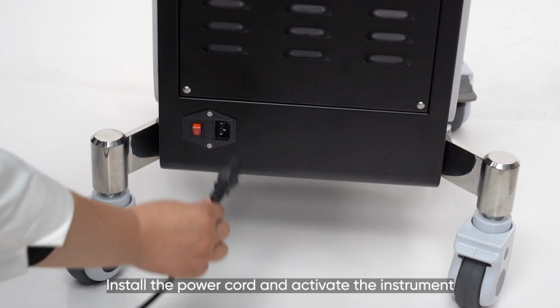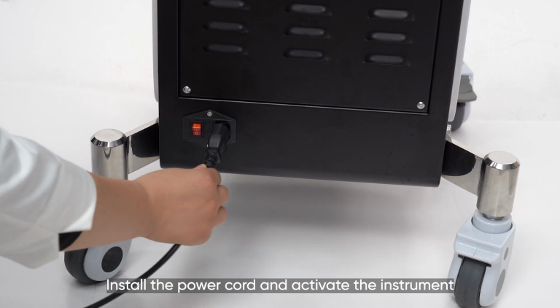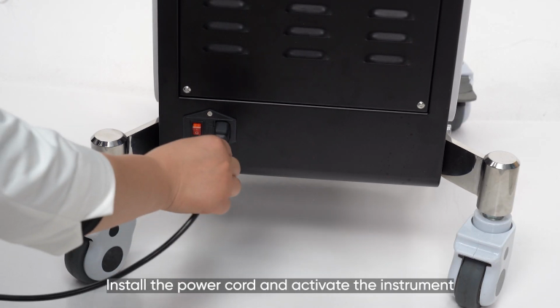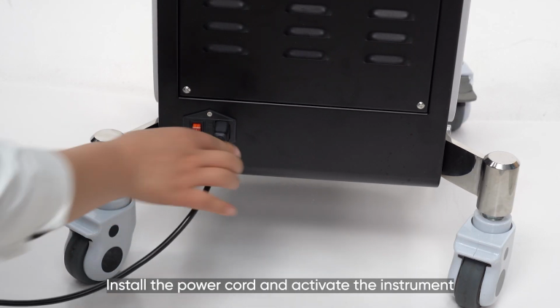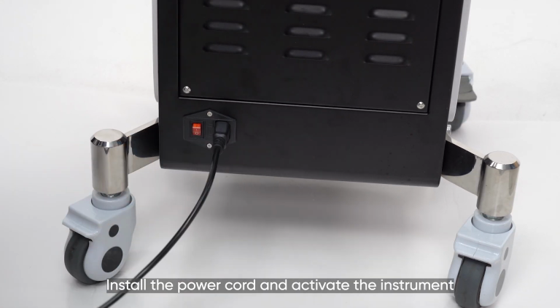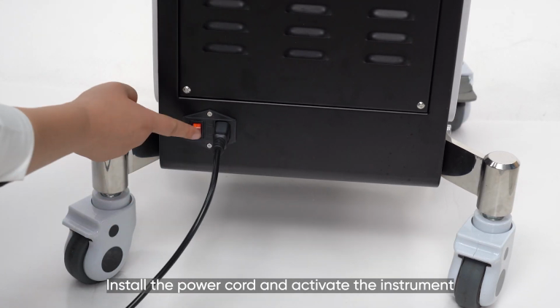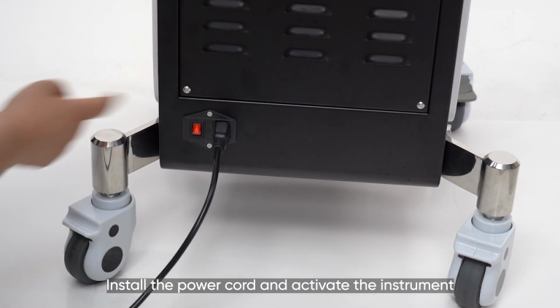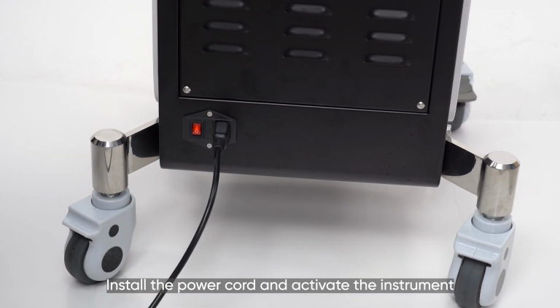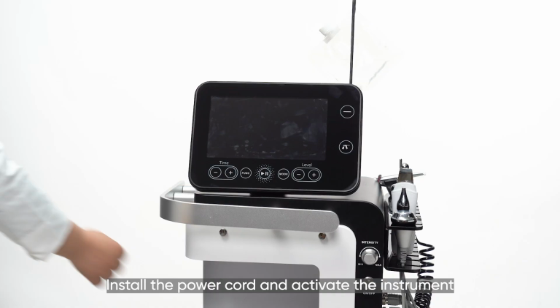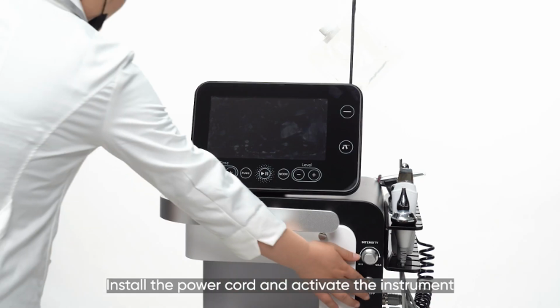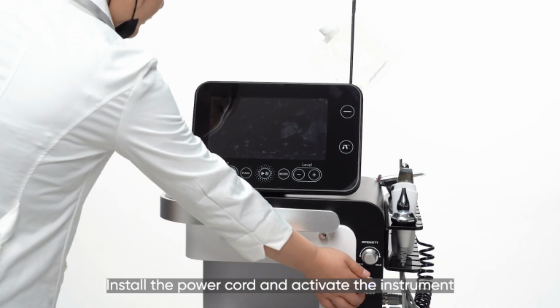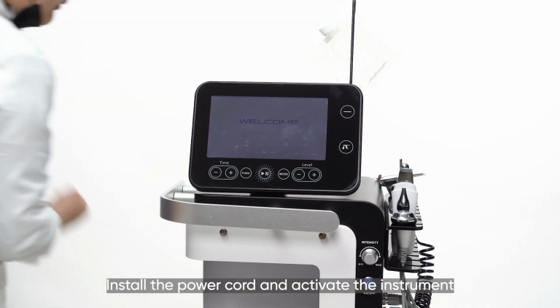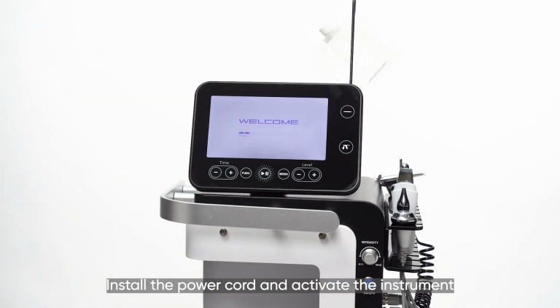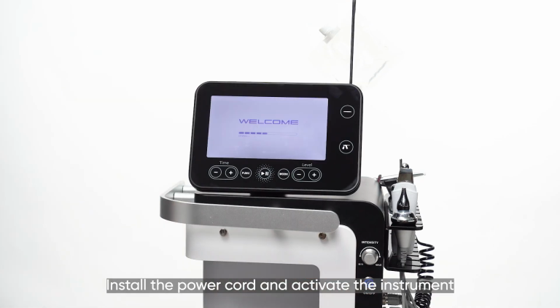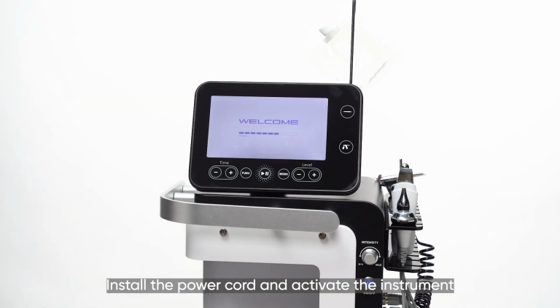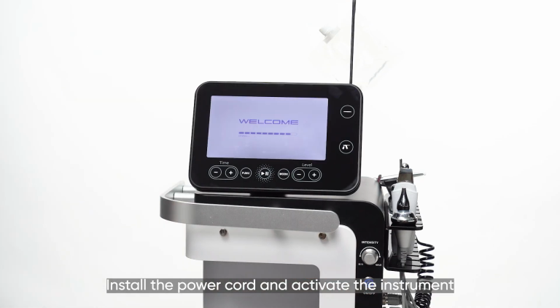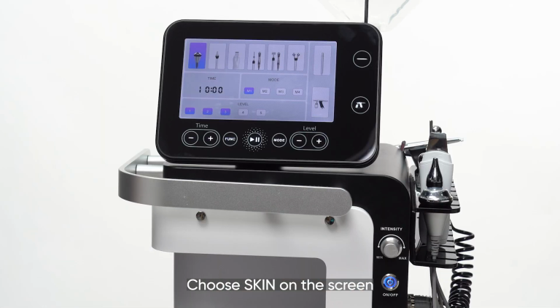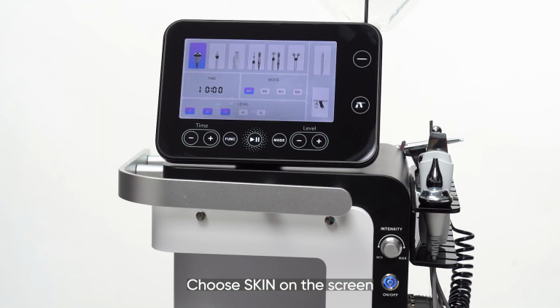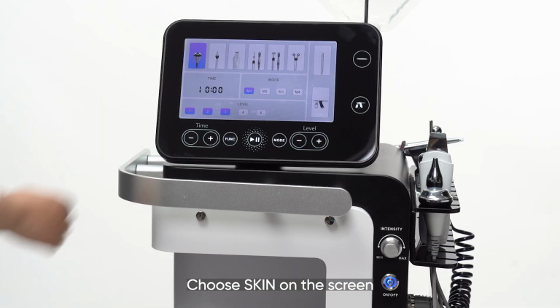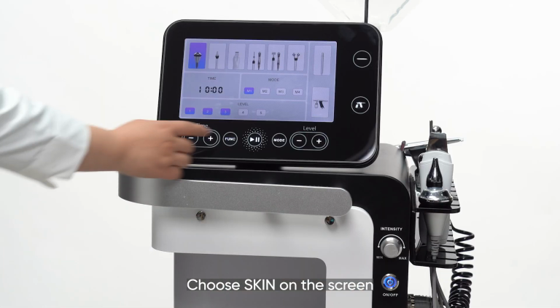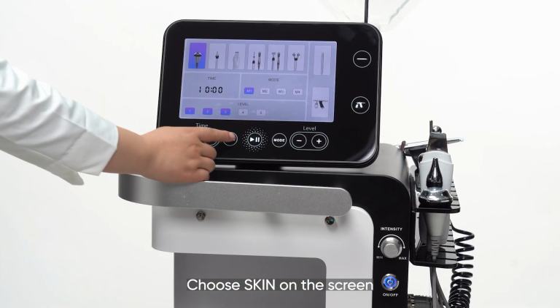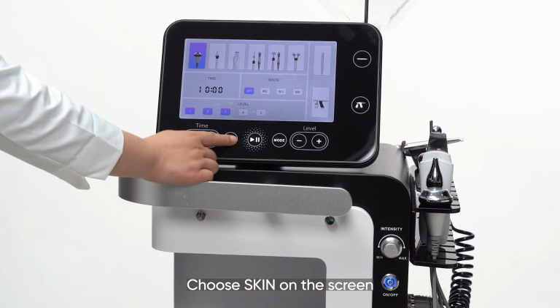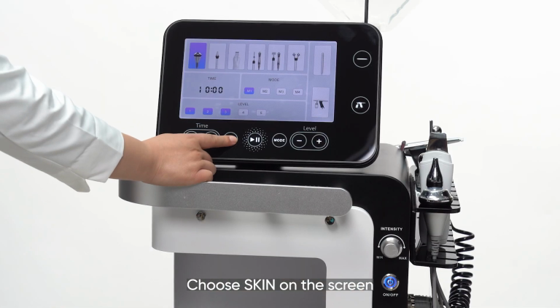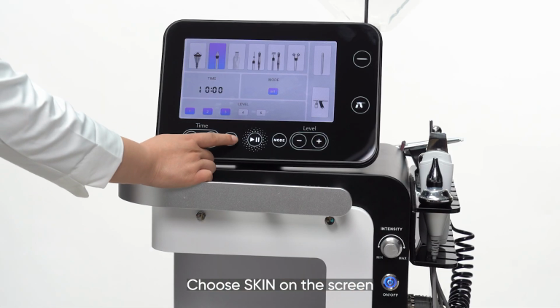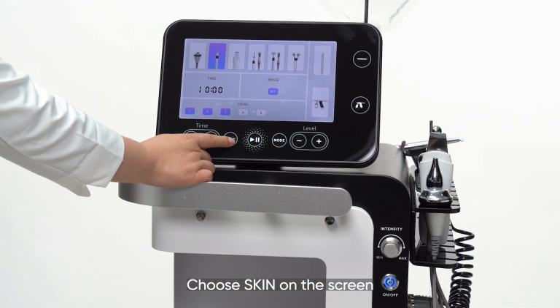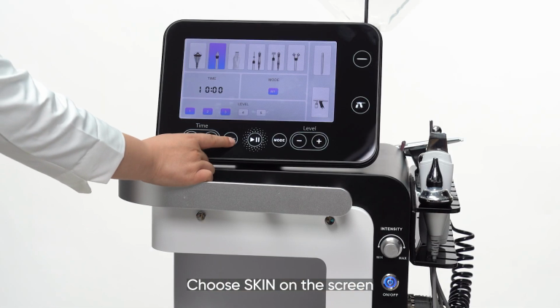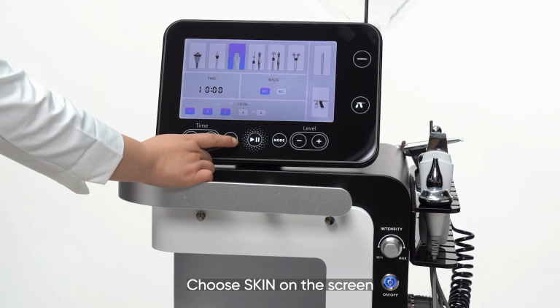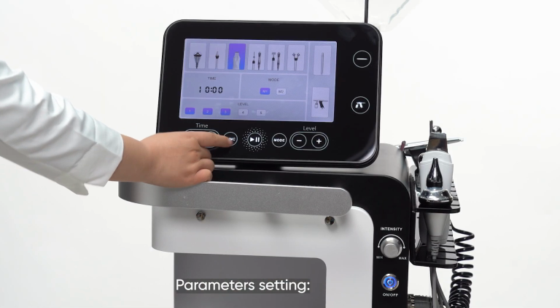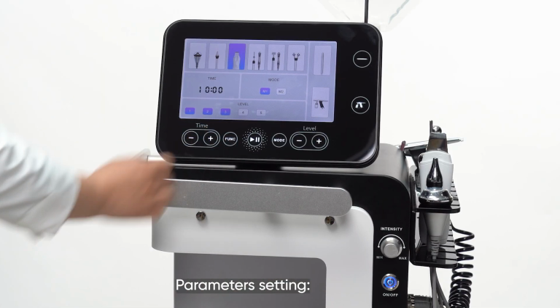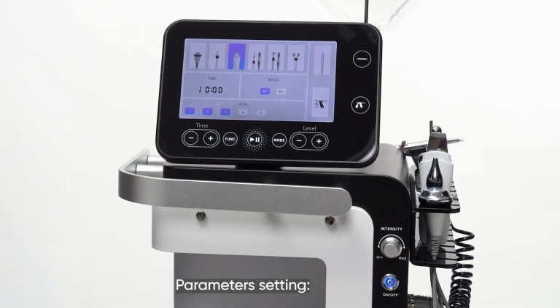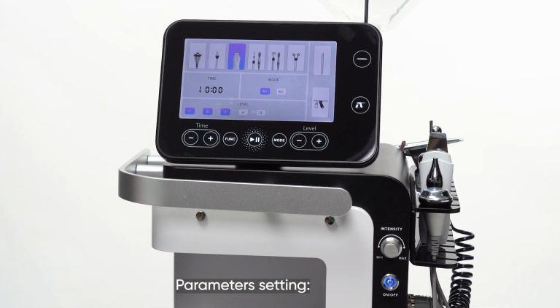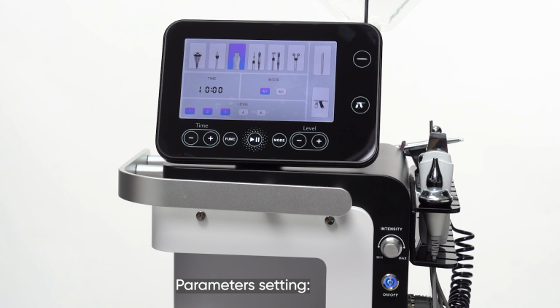Install the power cord and activate the instrument. Choose 'Skin' on the screen.